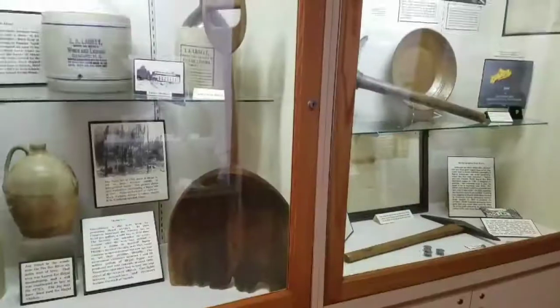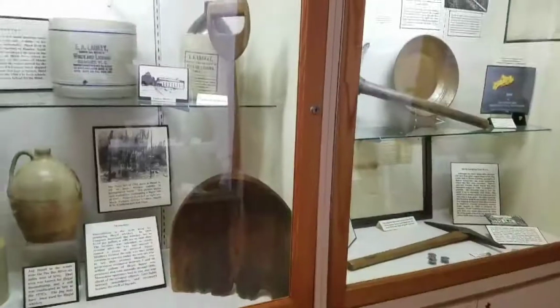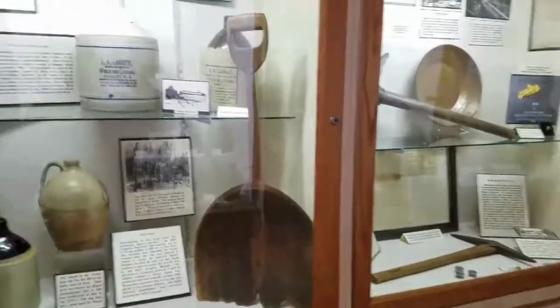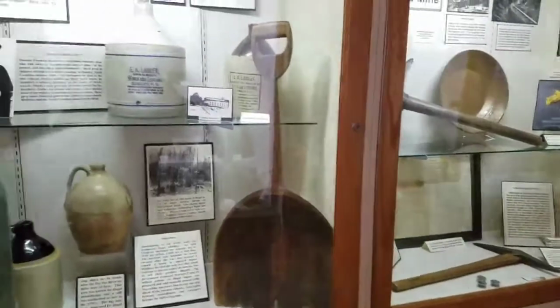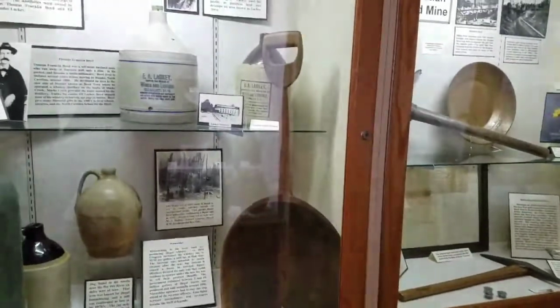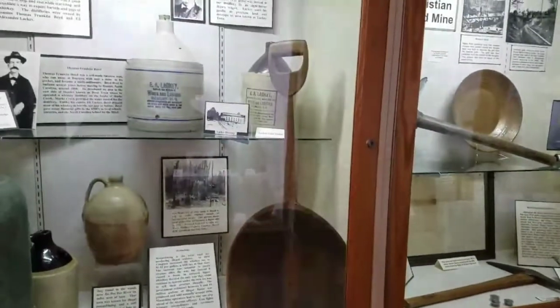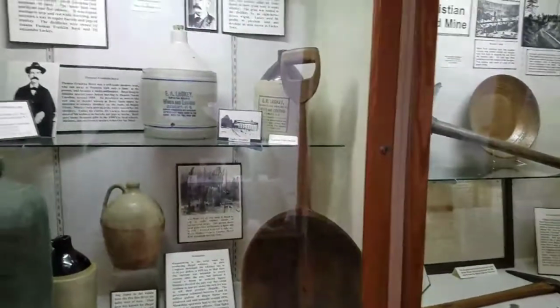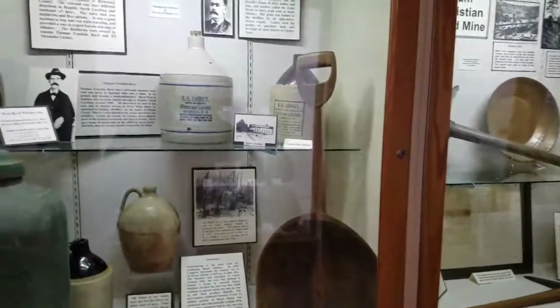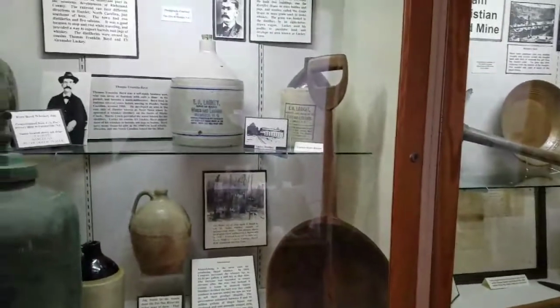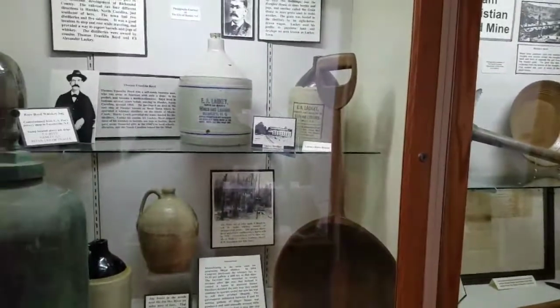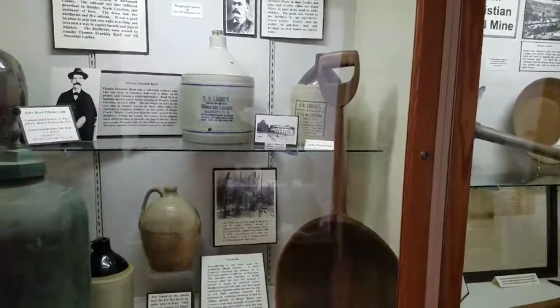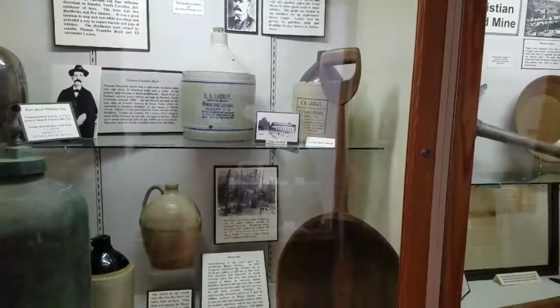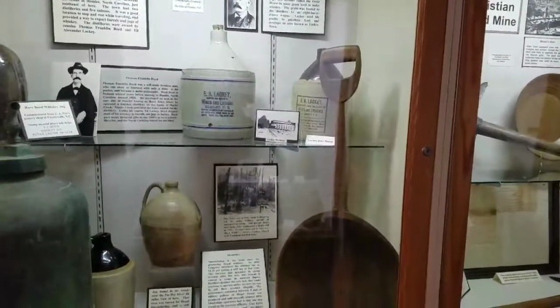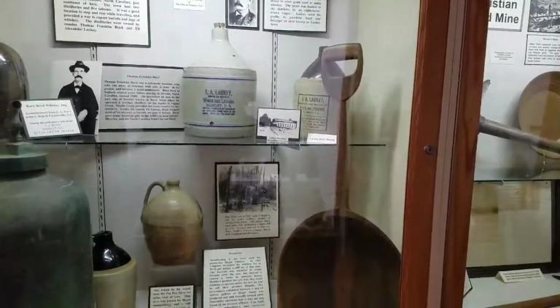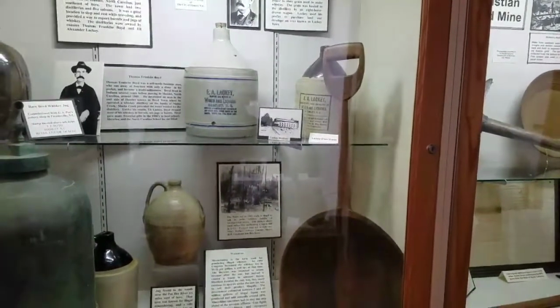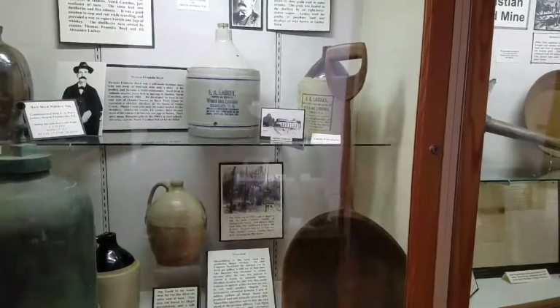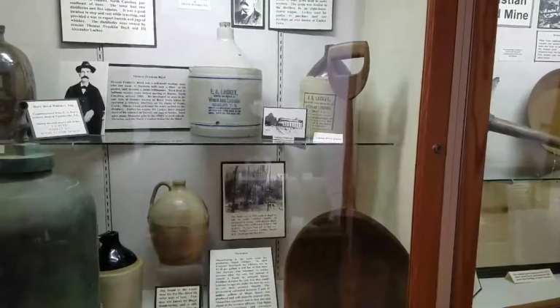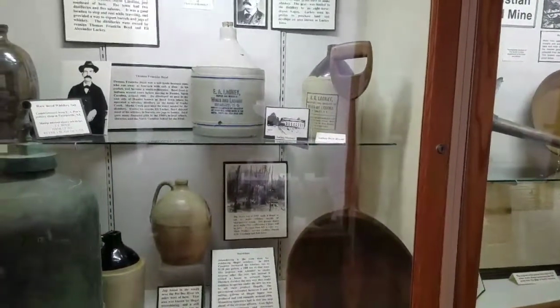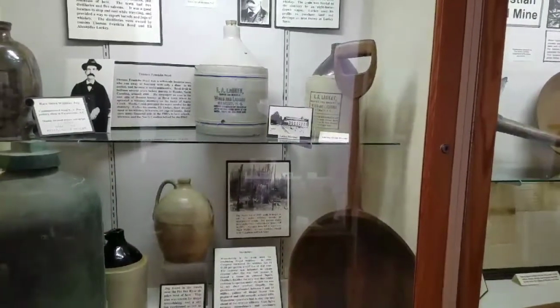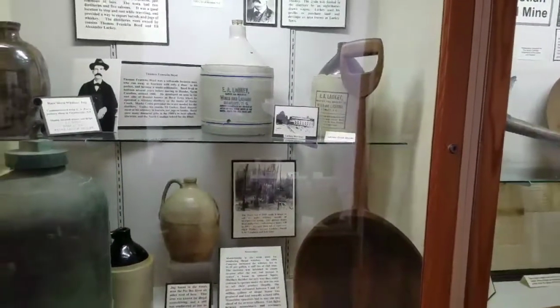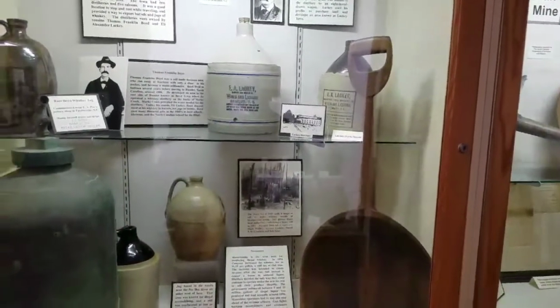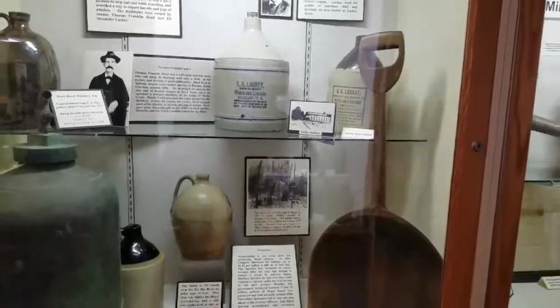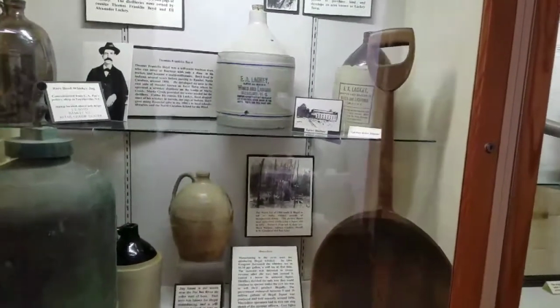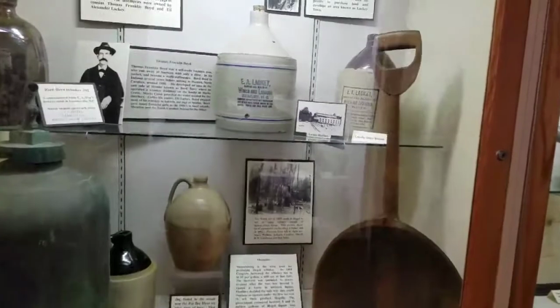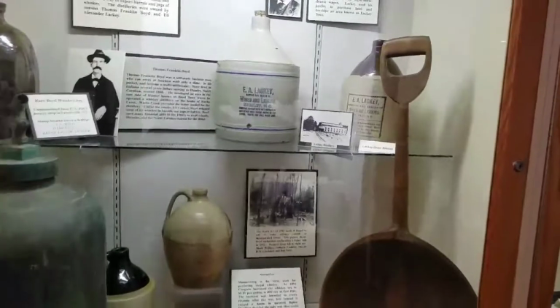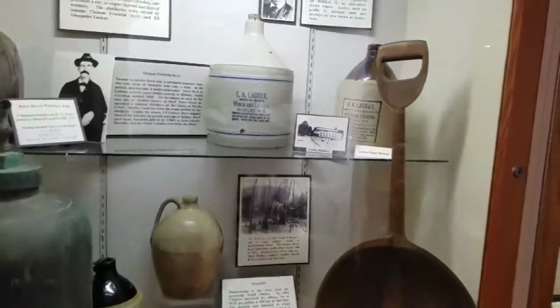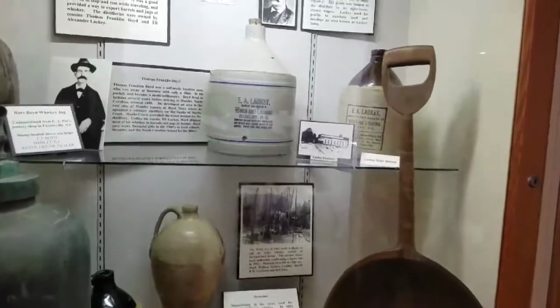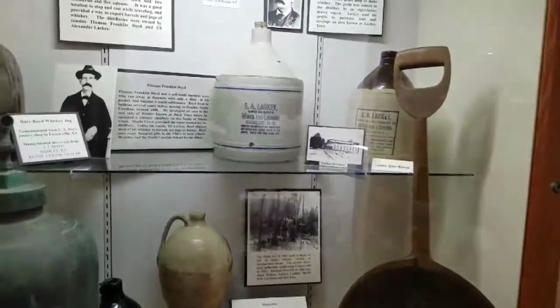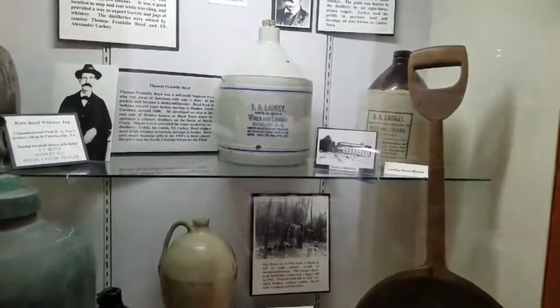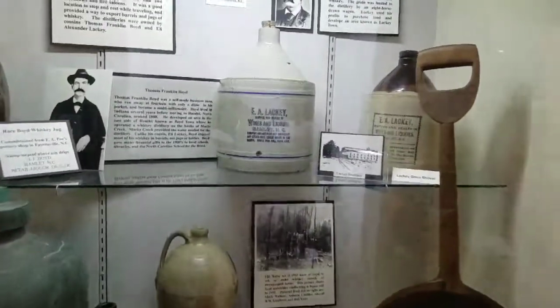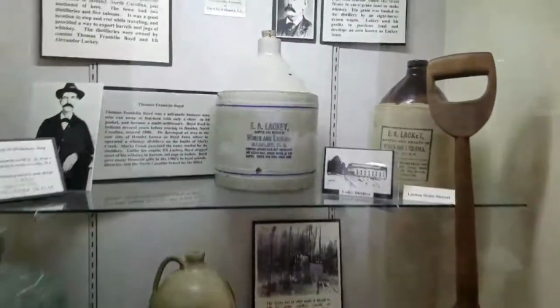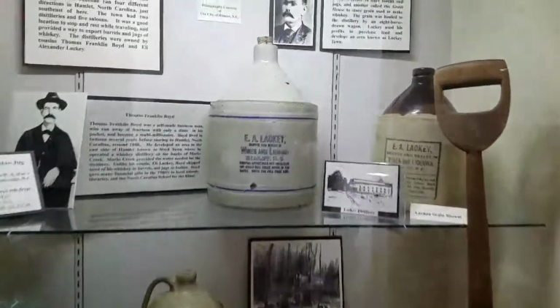And what southern museum would not be complete without a collection of moonshine jugs?